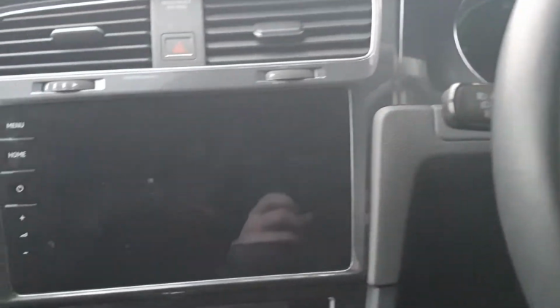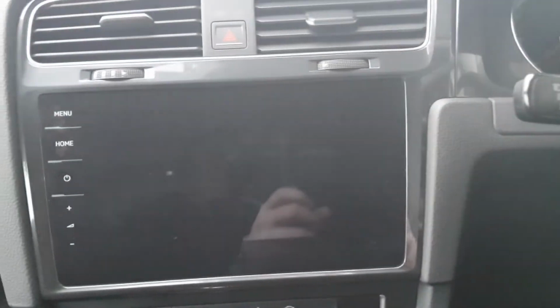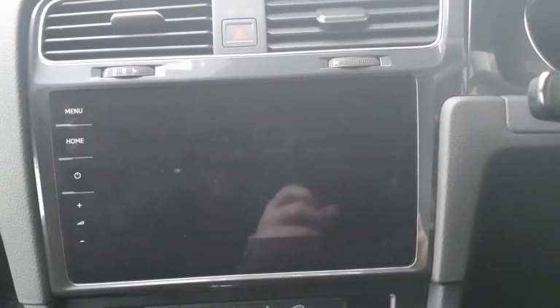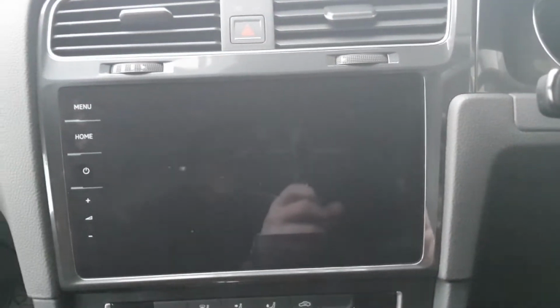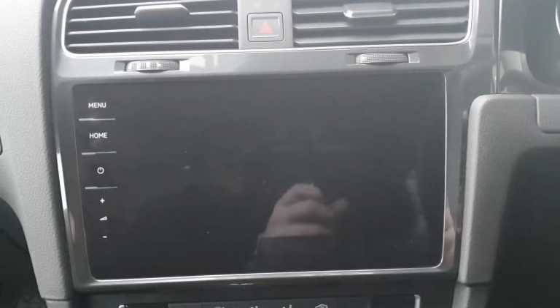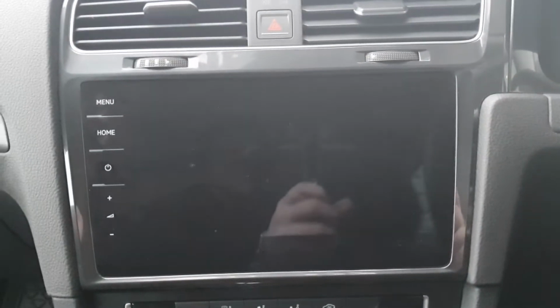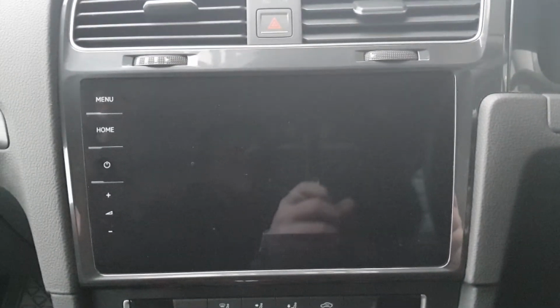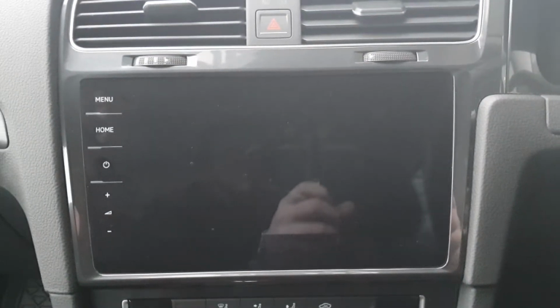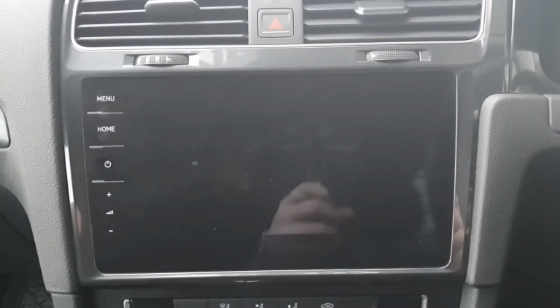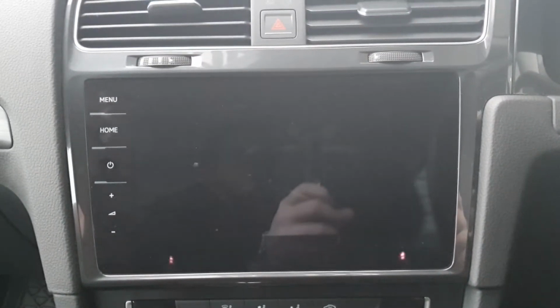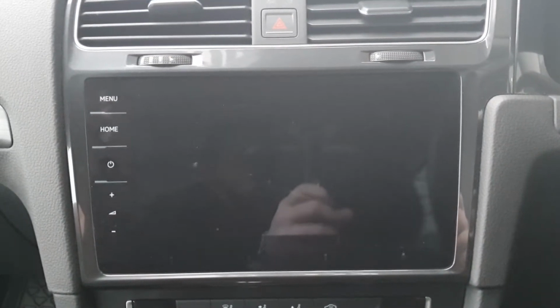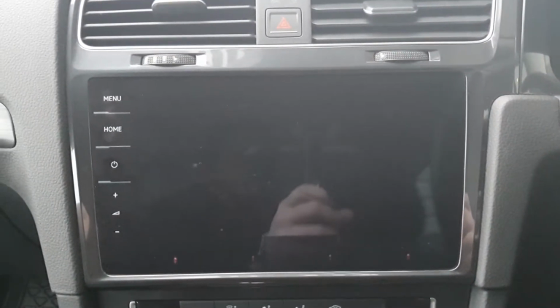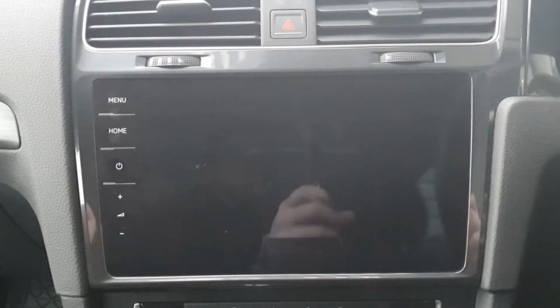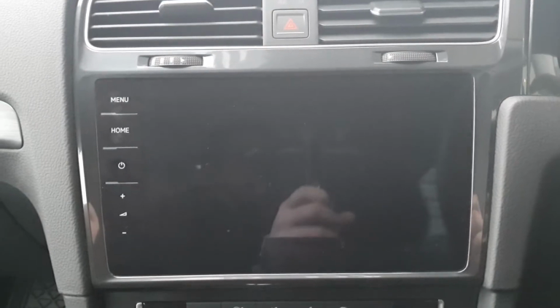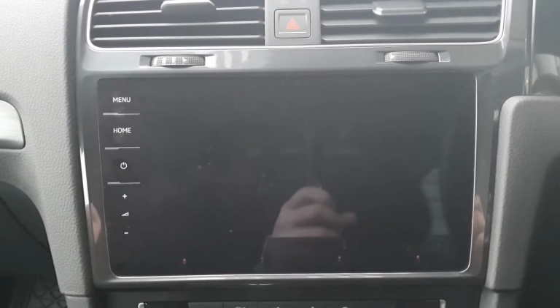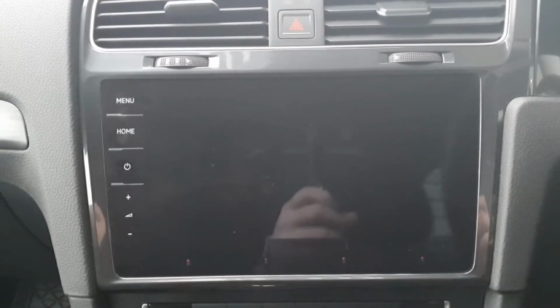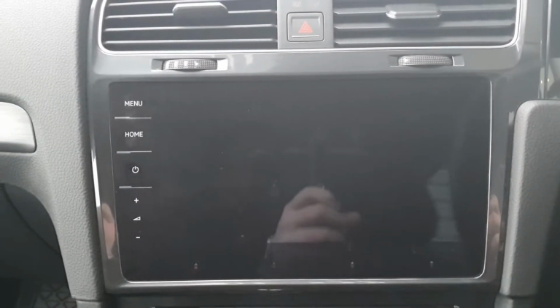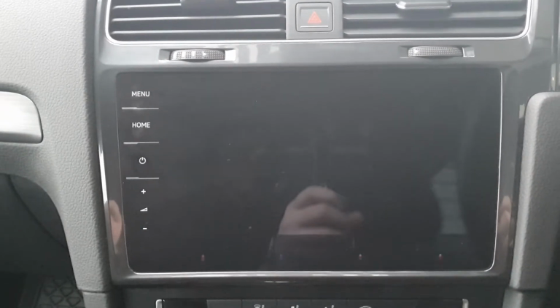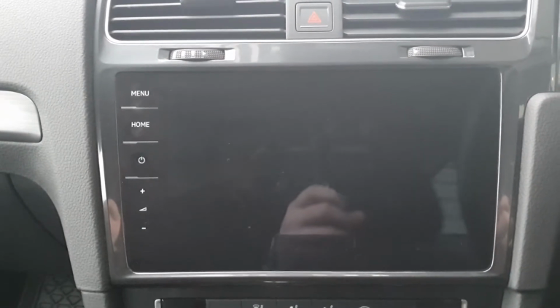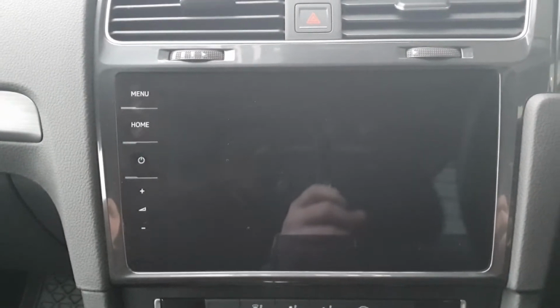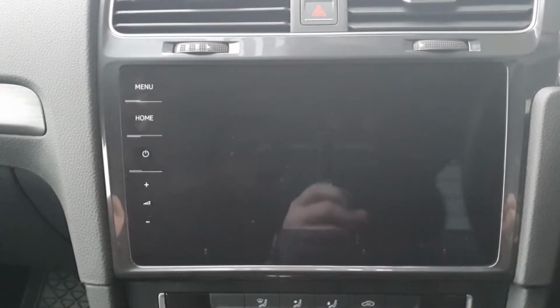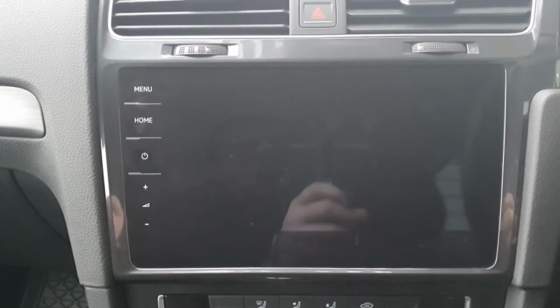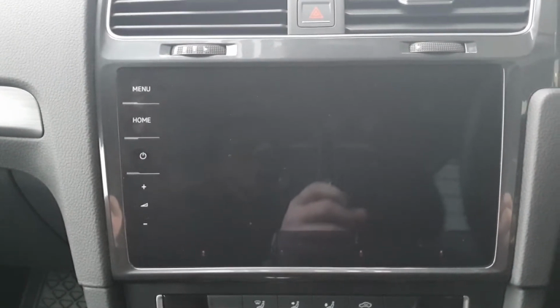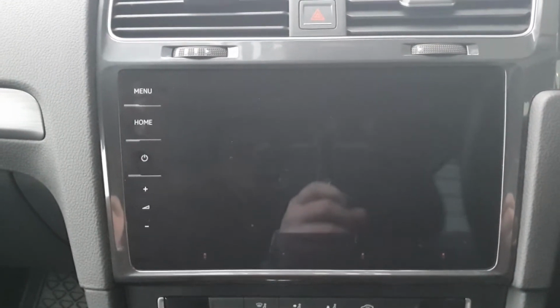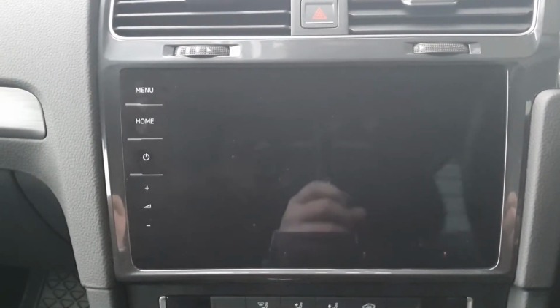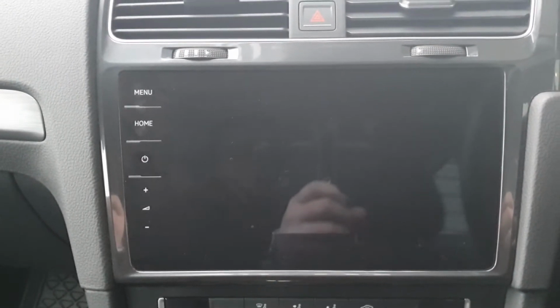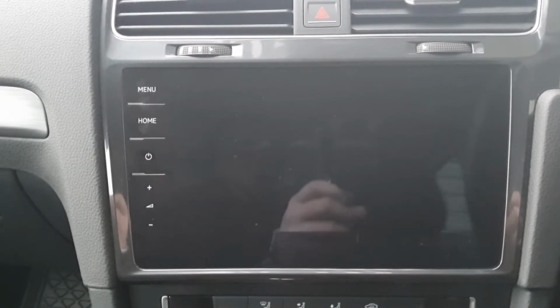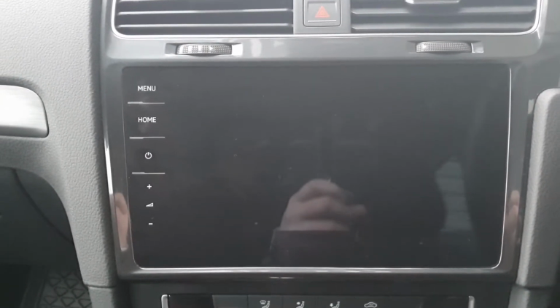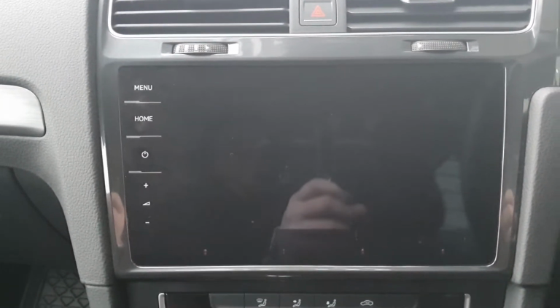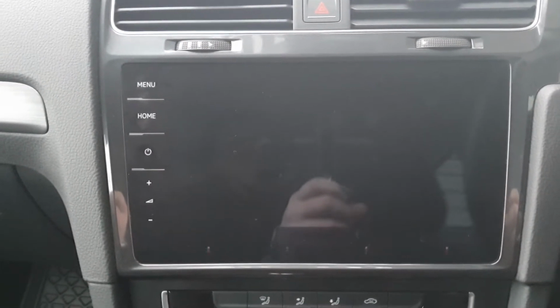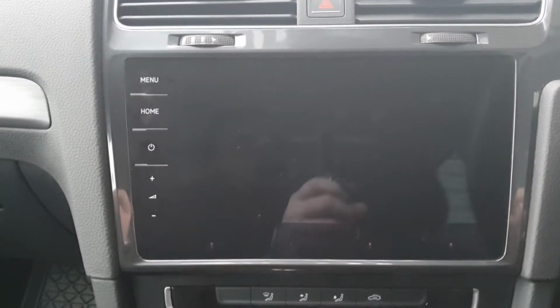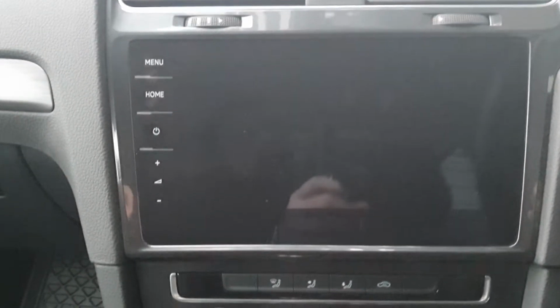You have your infotainment system. It comes with your standard radio, DAB FM, phone connectivity, Bluetooth, and you also have sat nav as well.